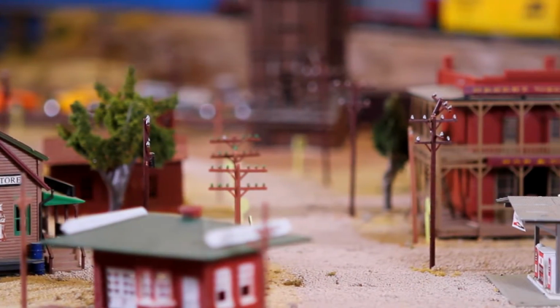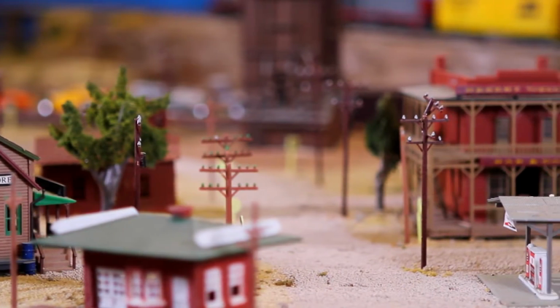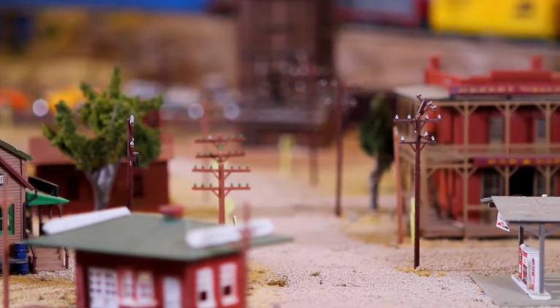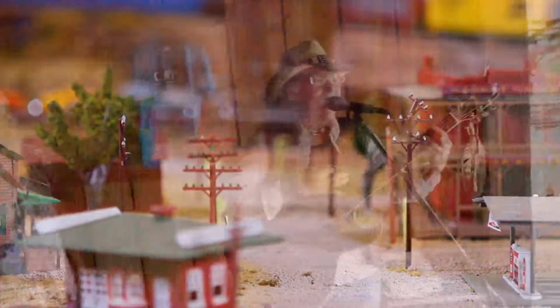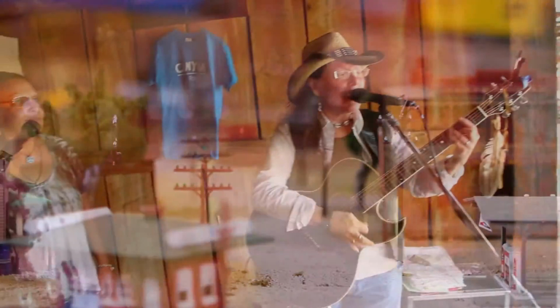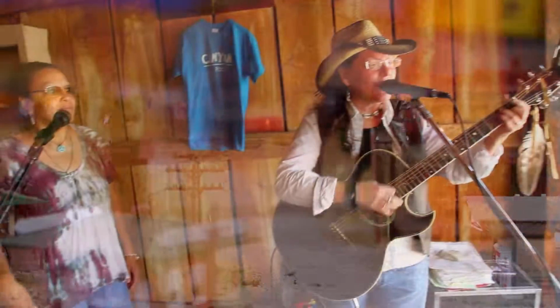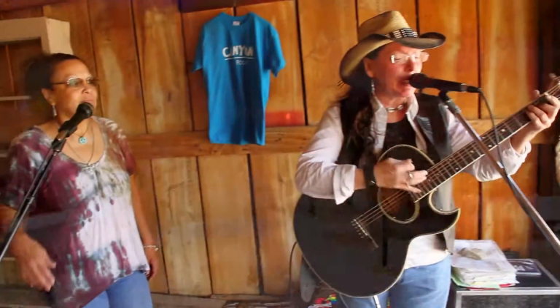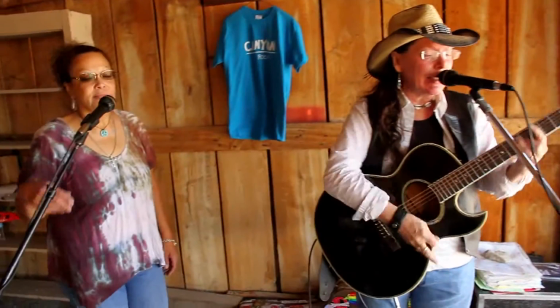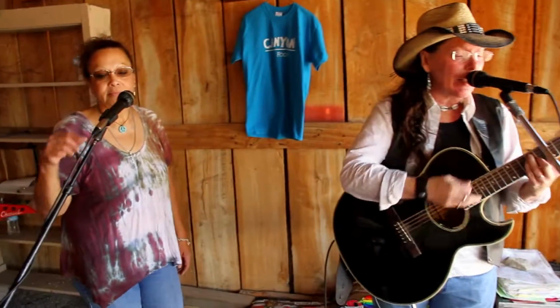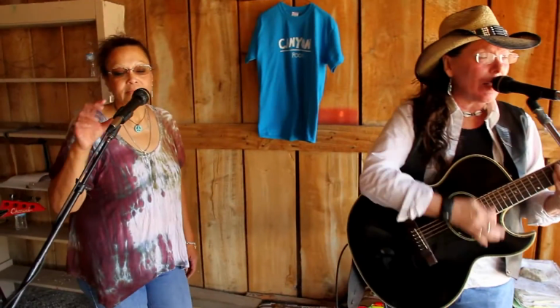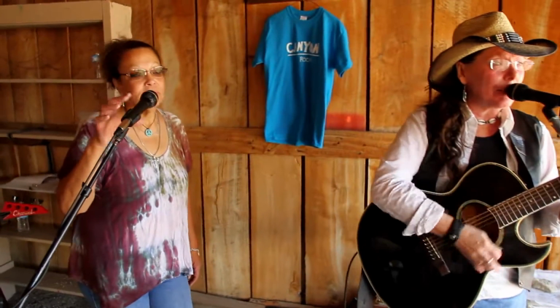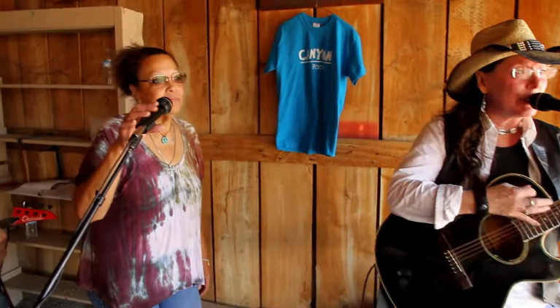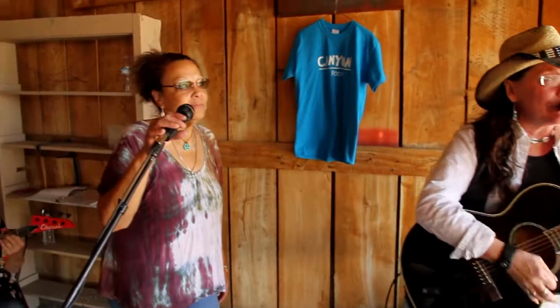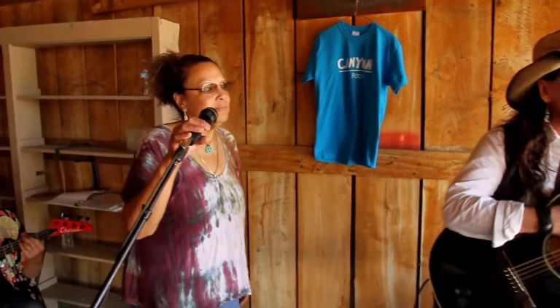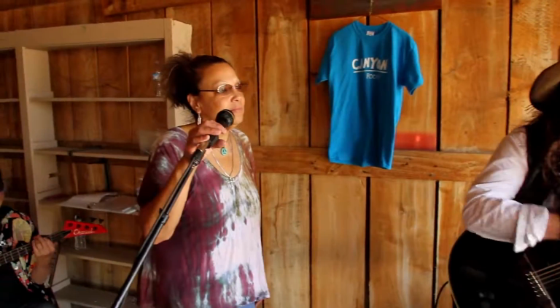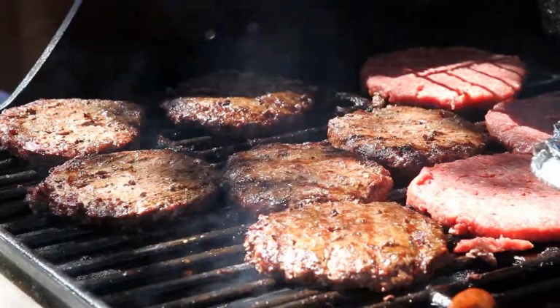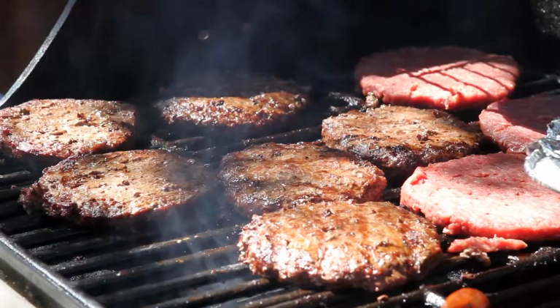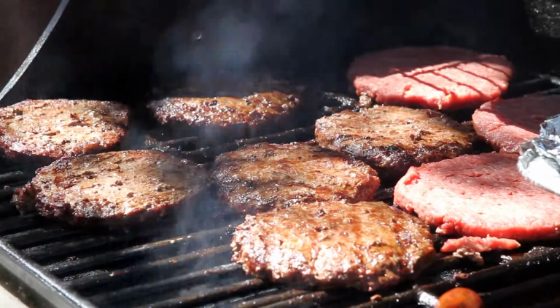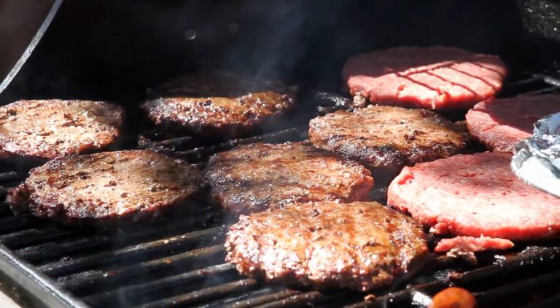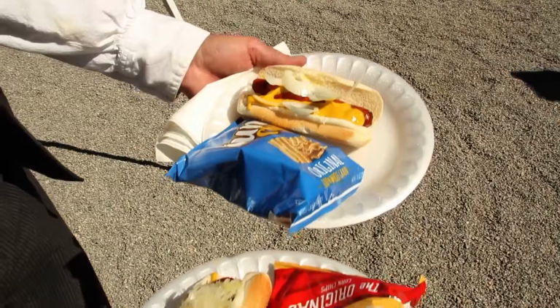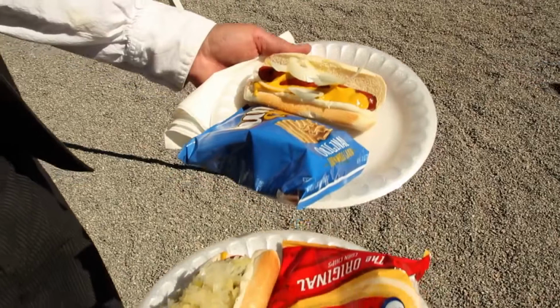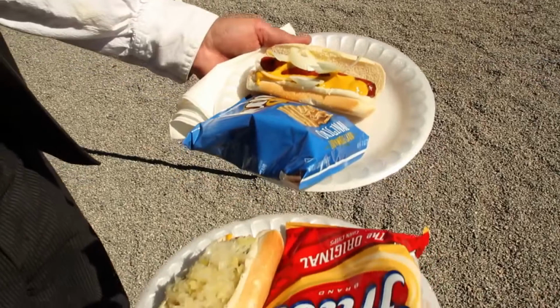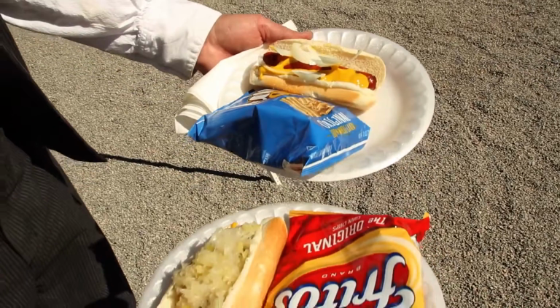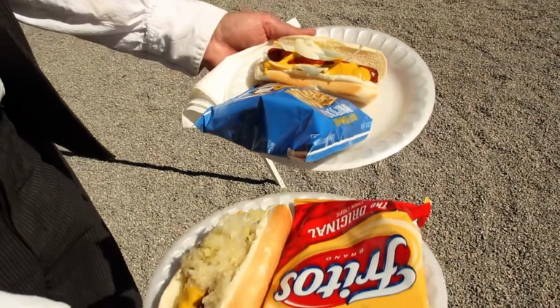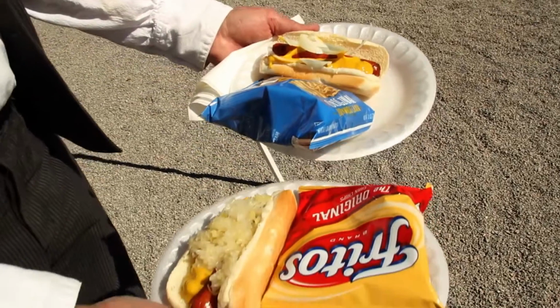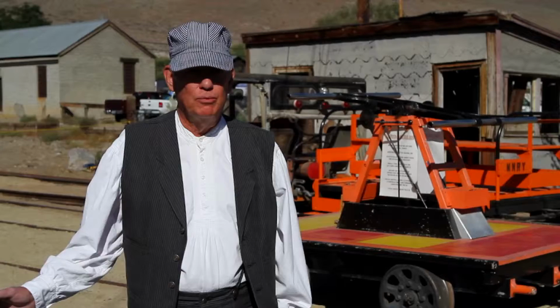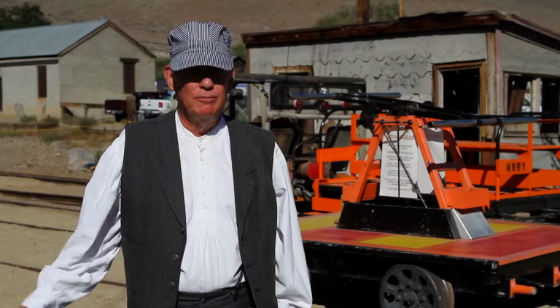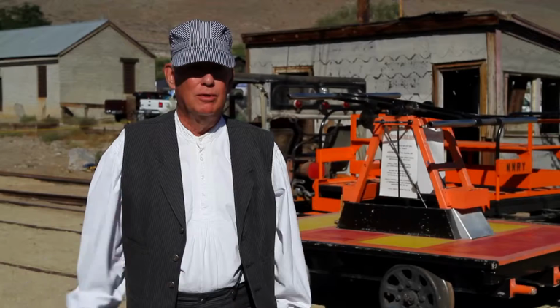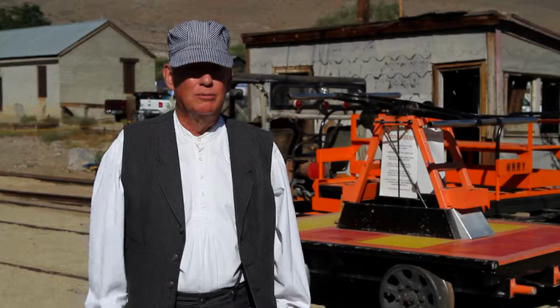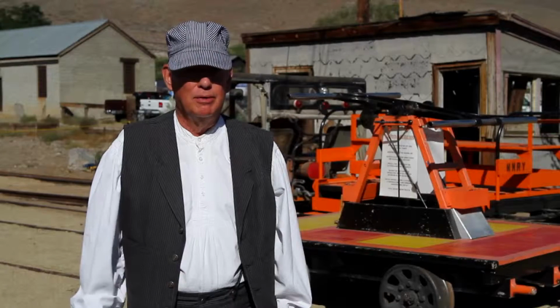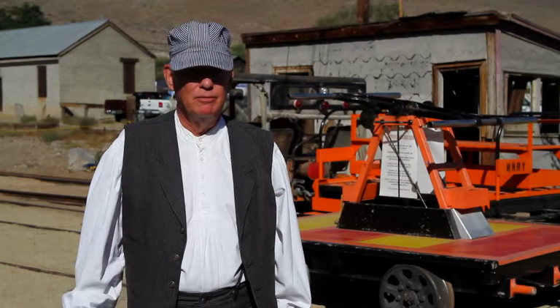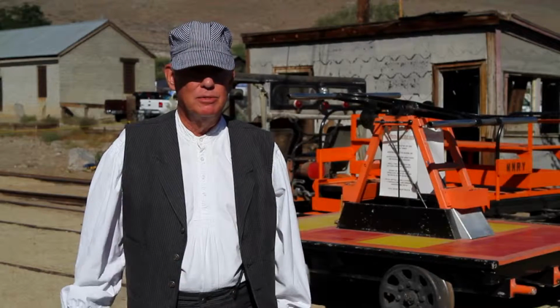We'll have live music all day long. We have hamburgers, hot dogs, soft drinks, and adult beverages.